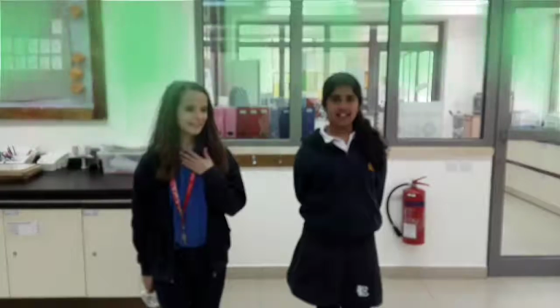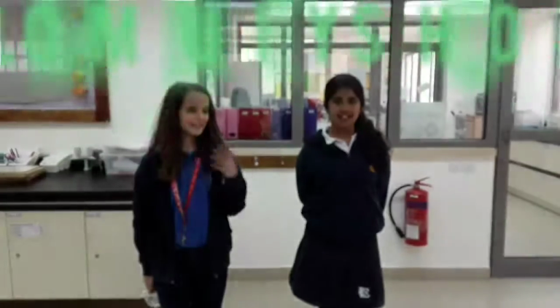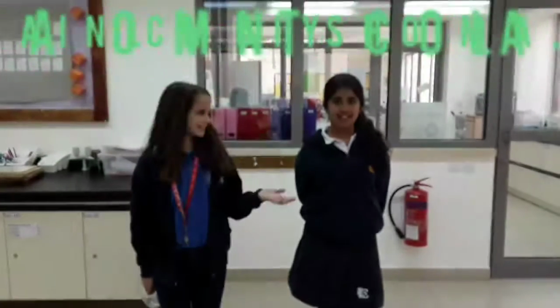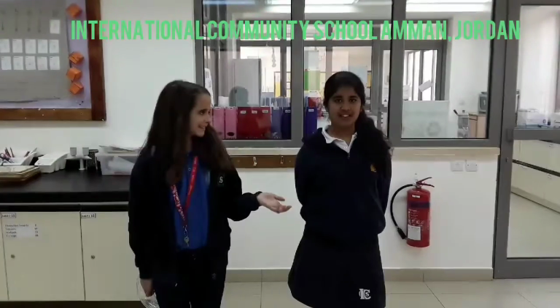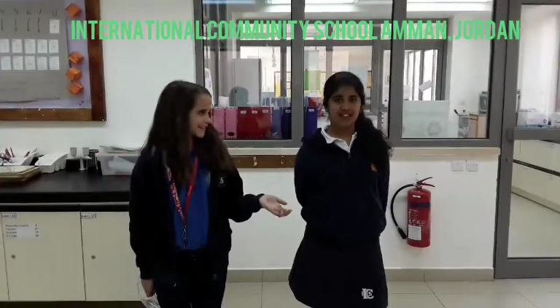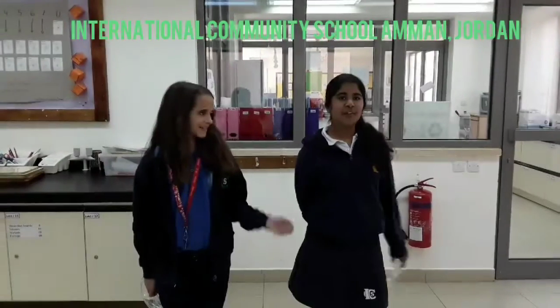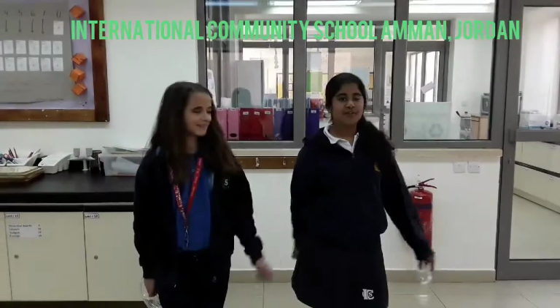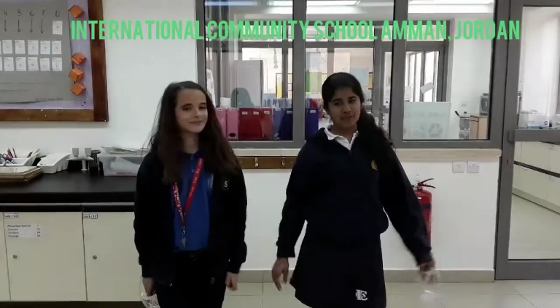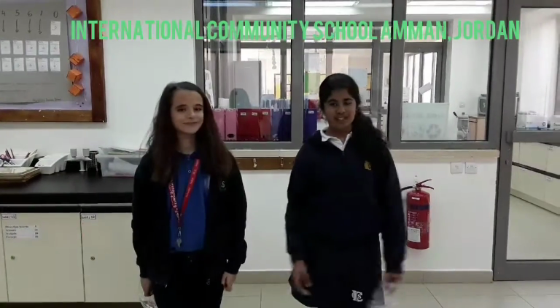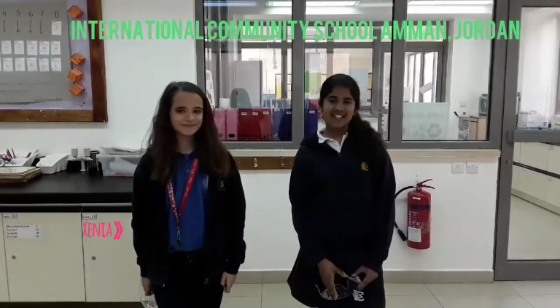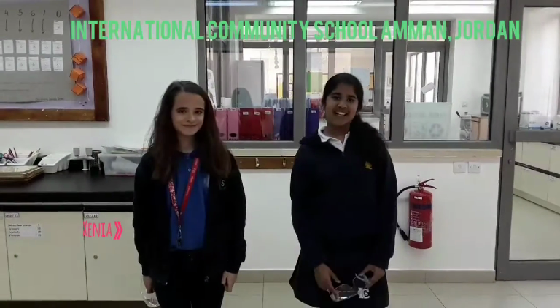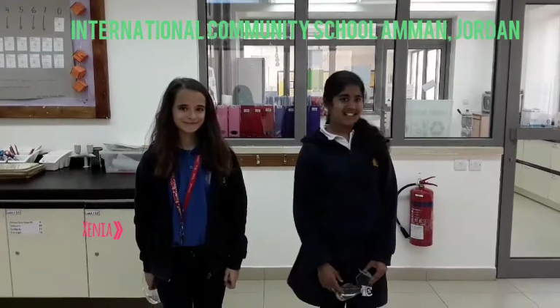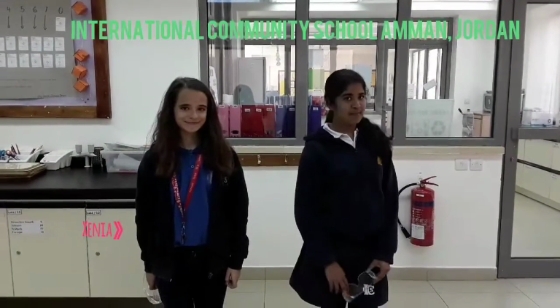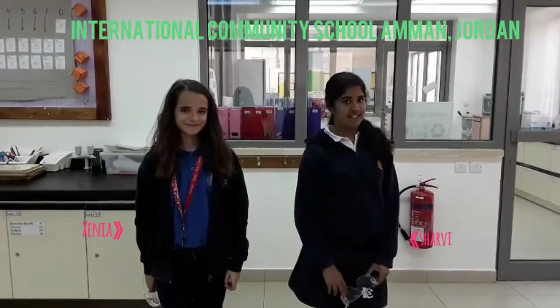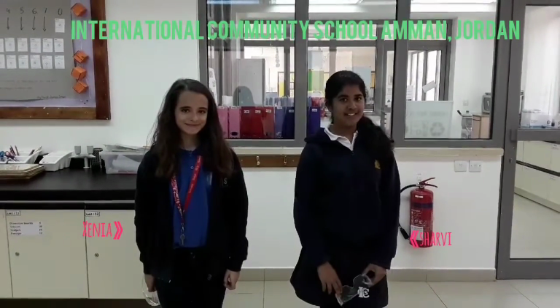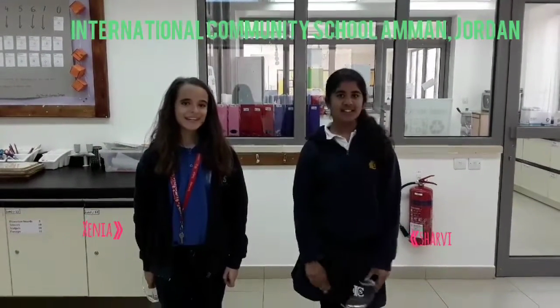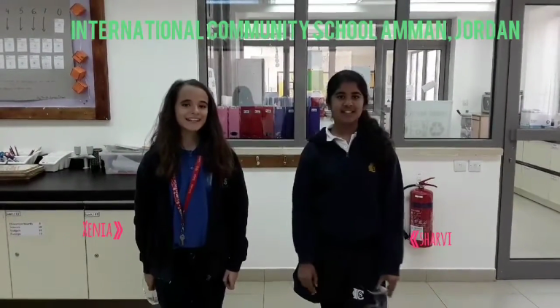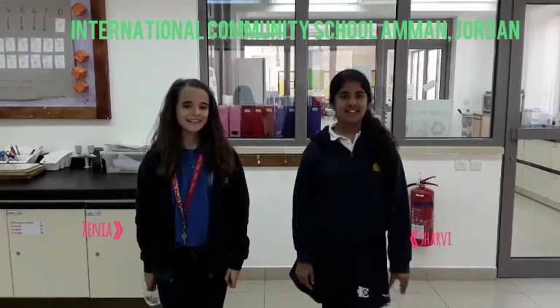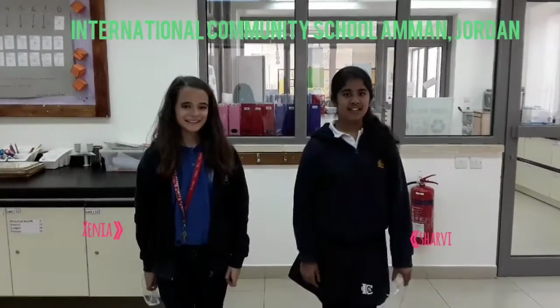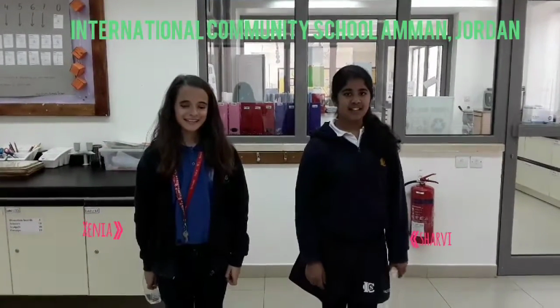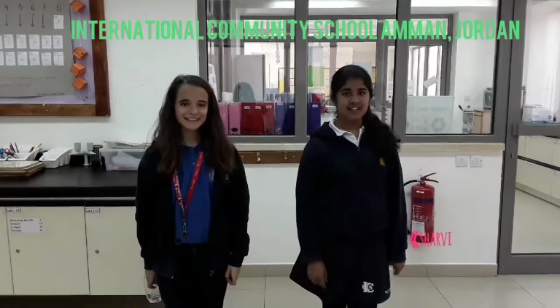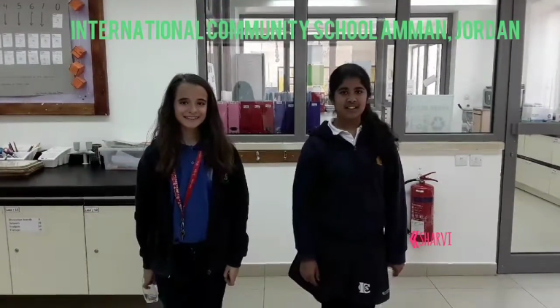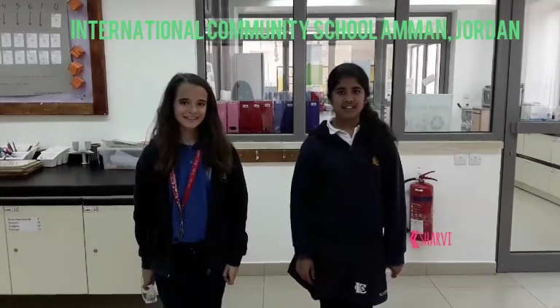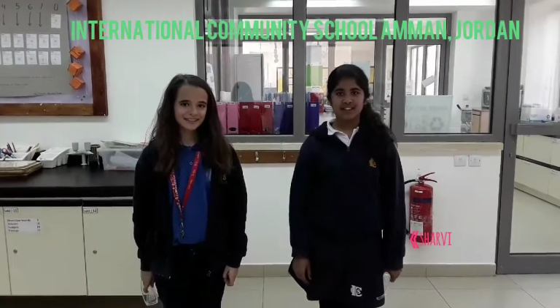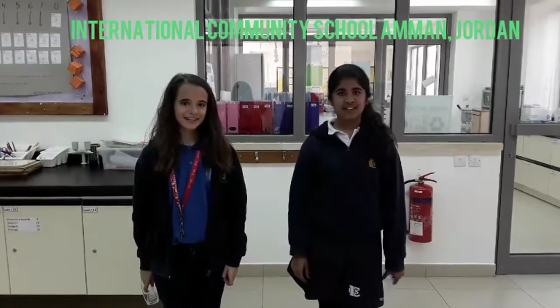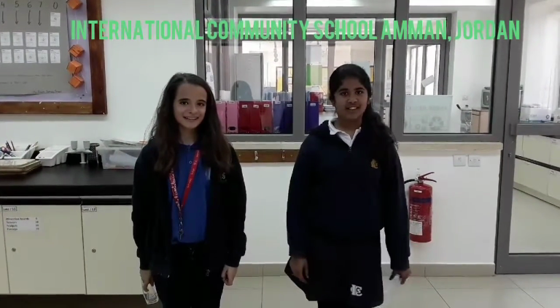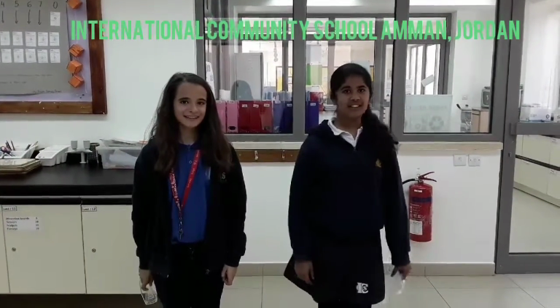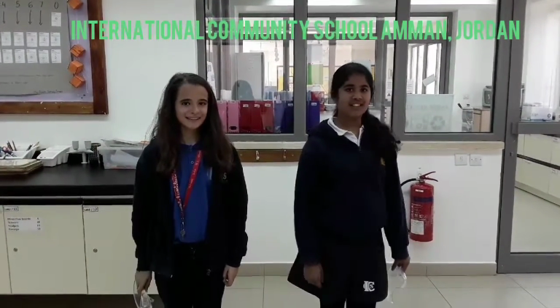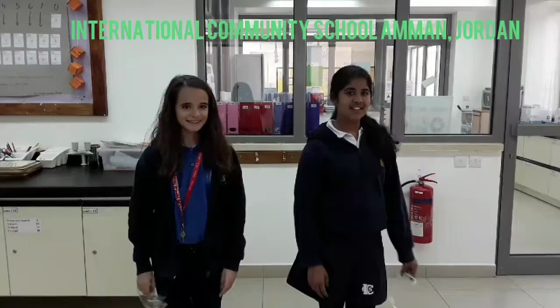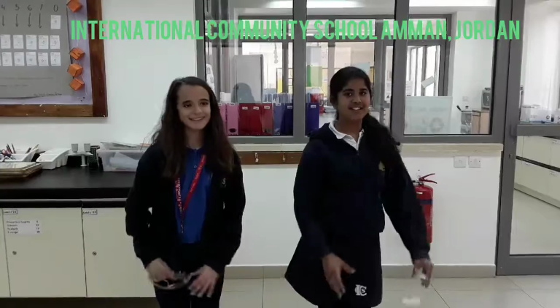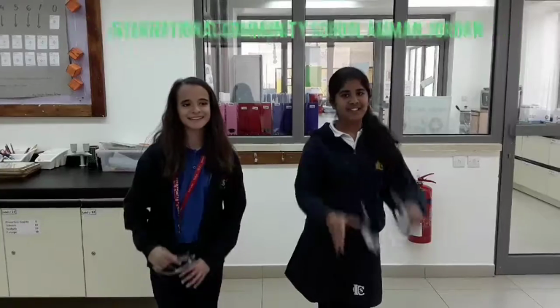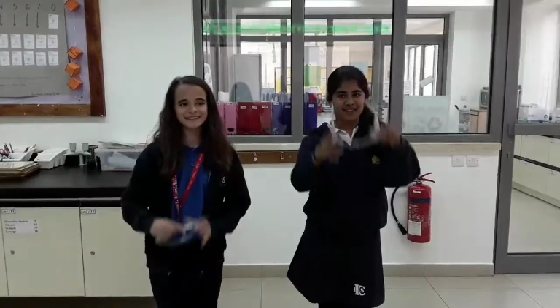This is Sarah. We're representing ICS Amal. Now let's take our scientific classes and let's get started.